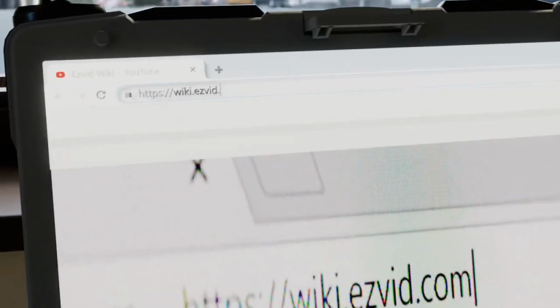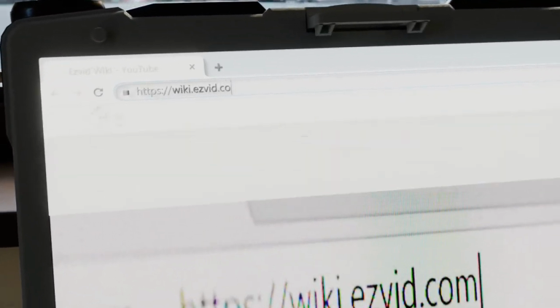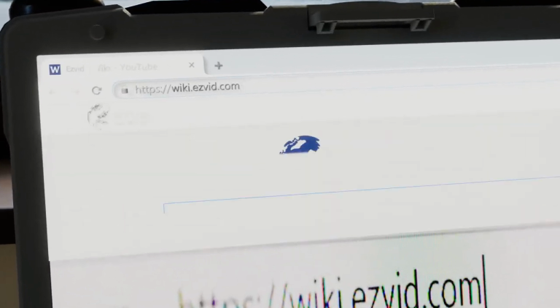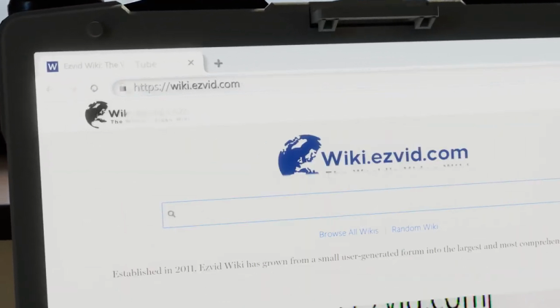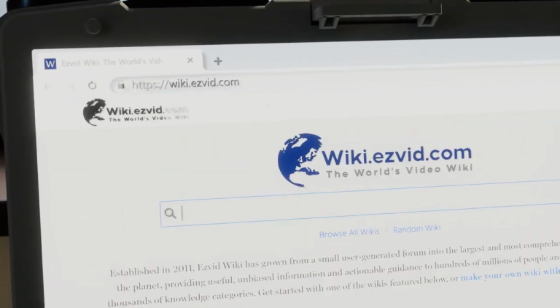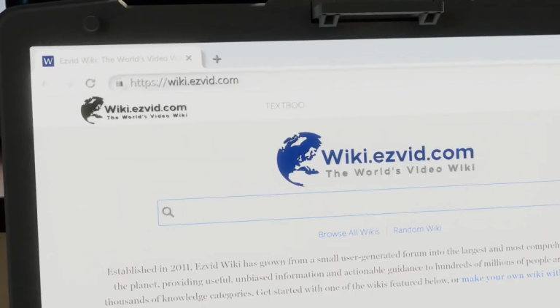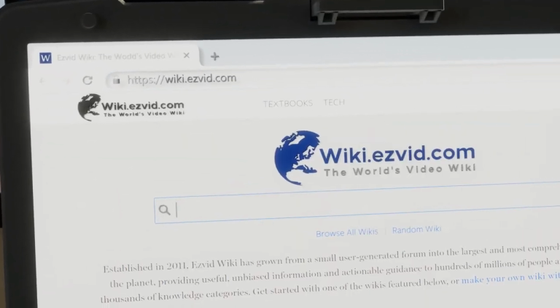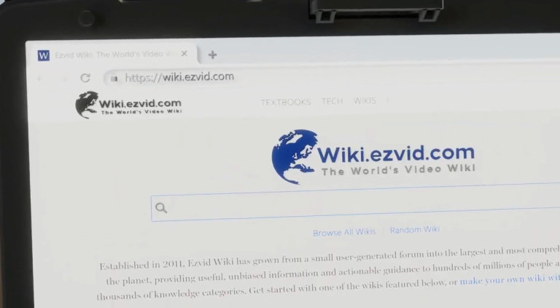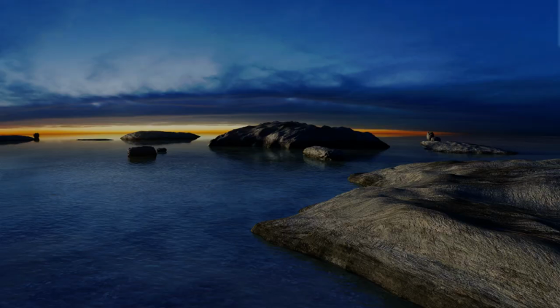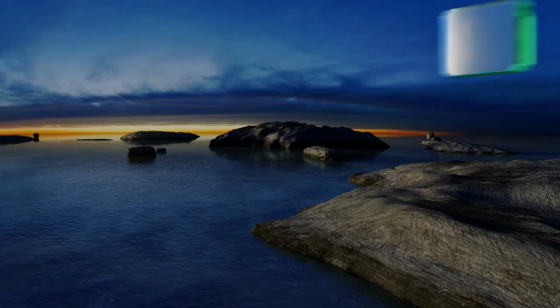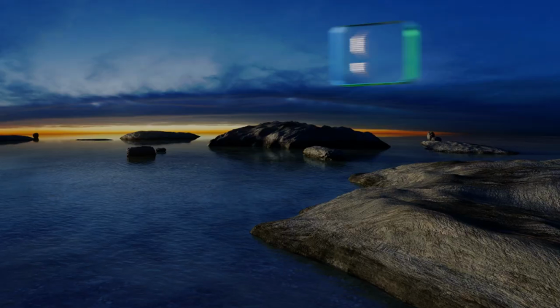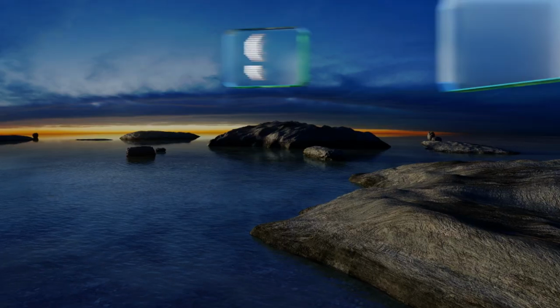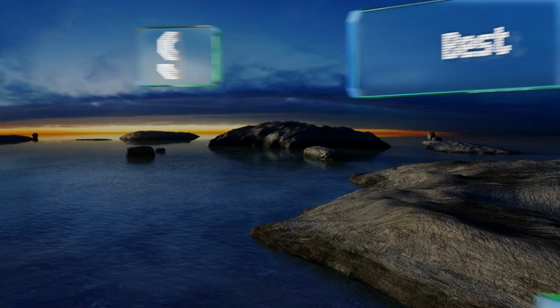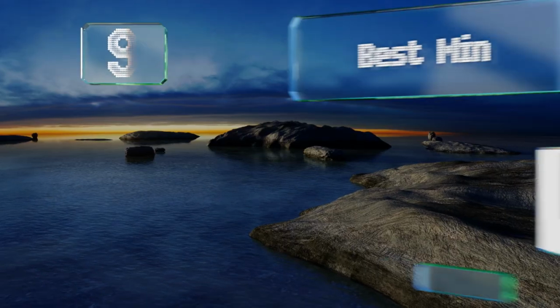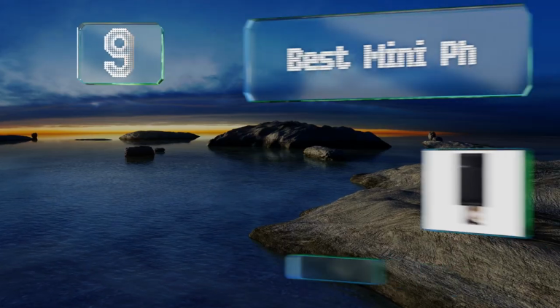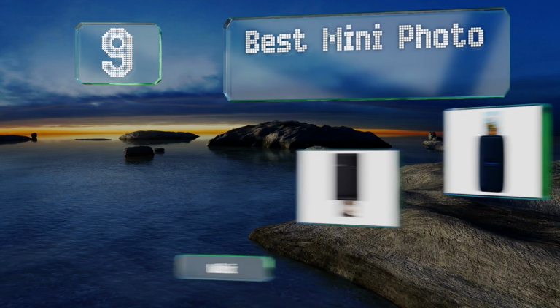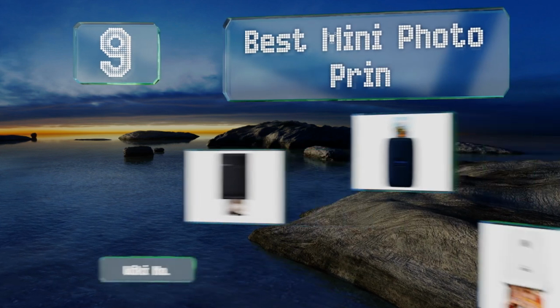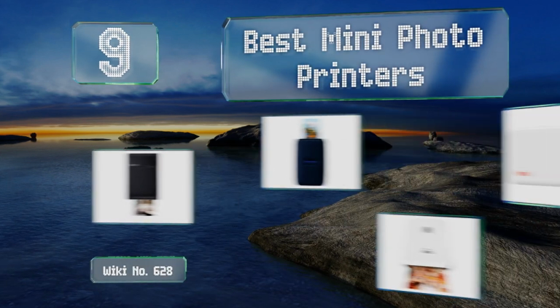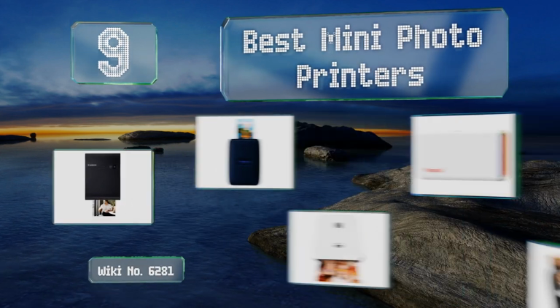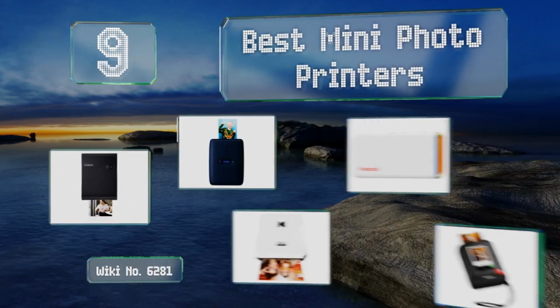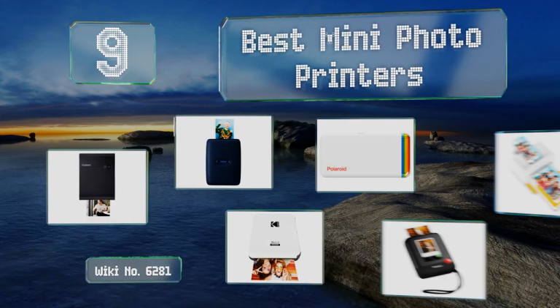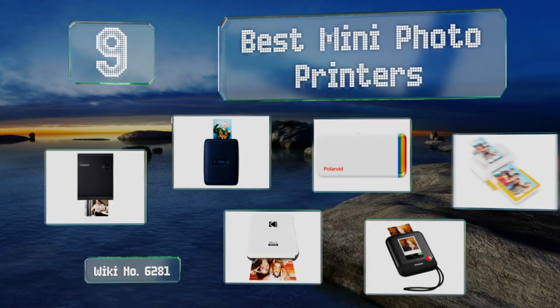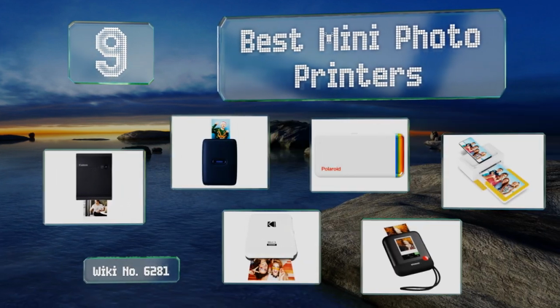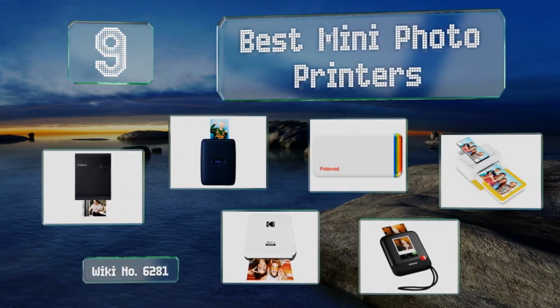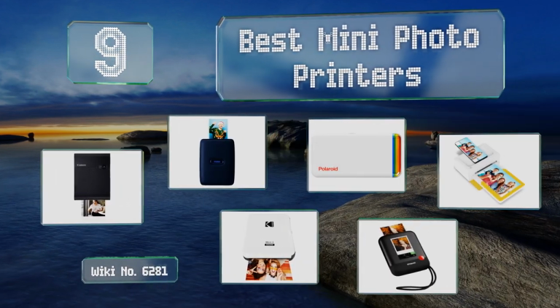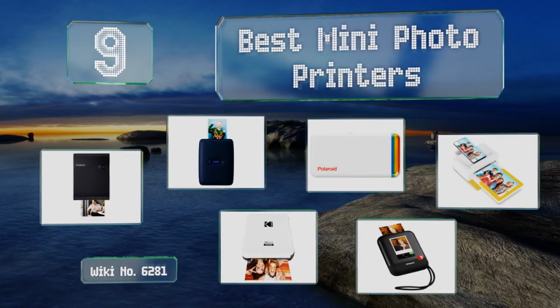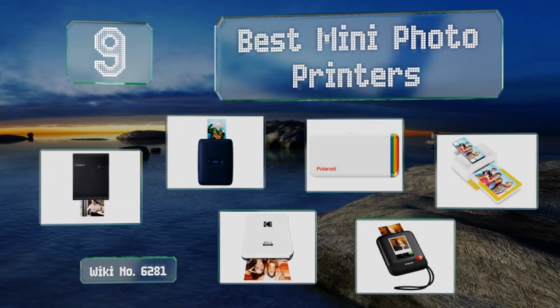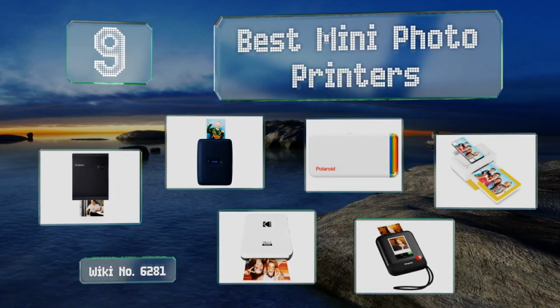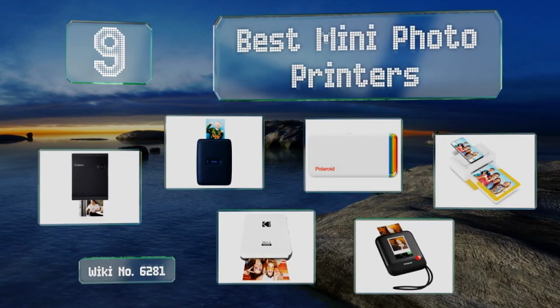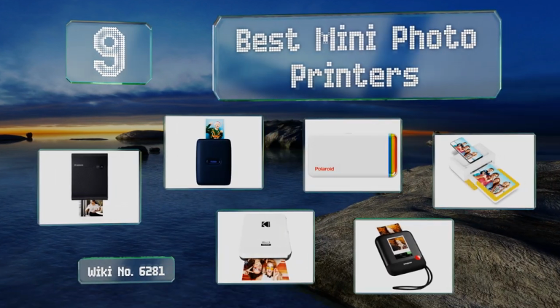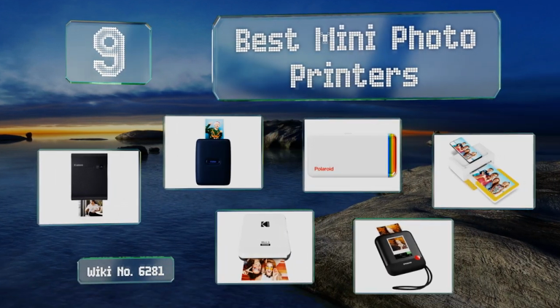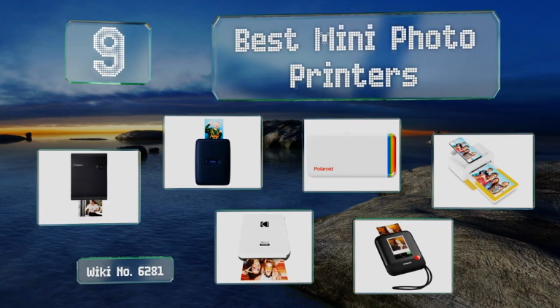EasyVid presents the nine best mini photo printers. Let's get started with the list.